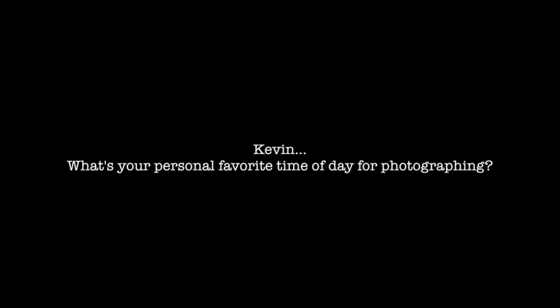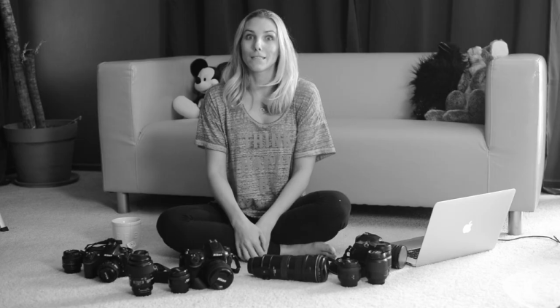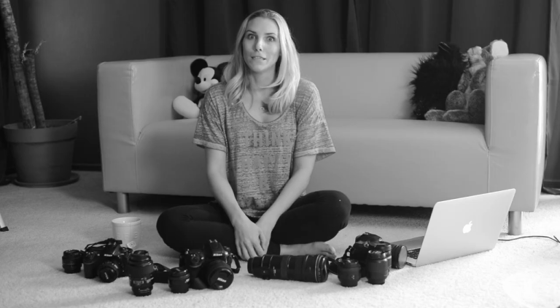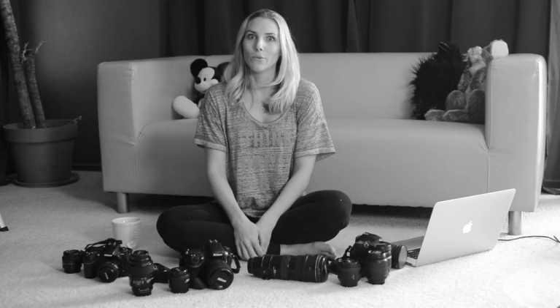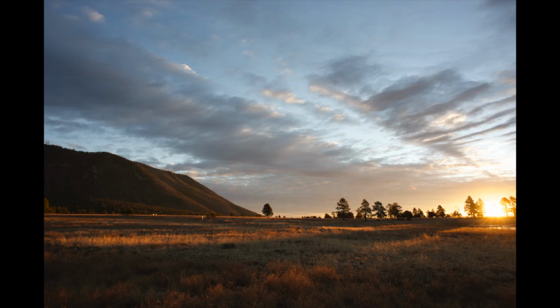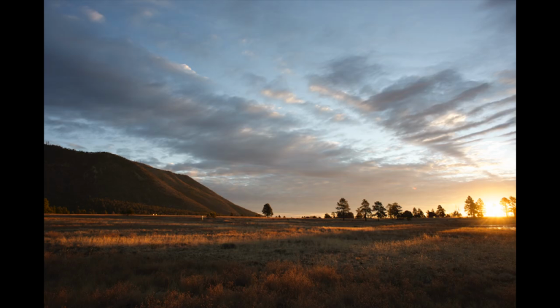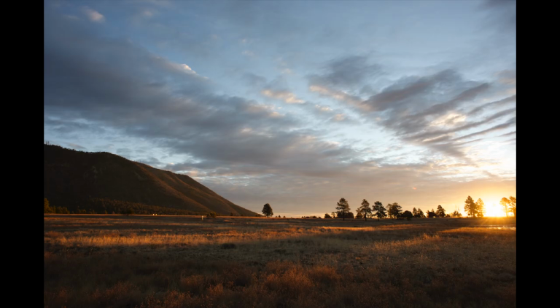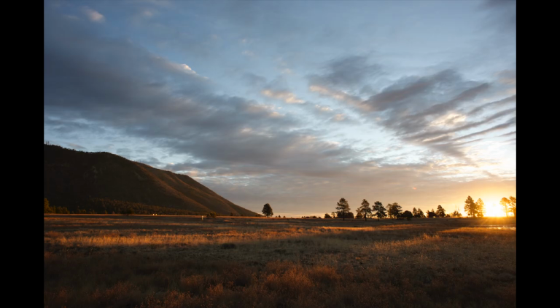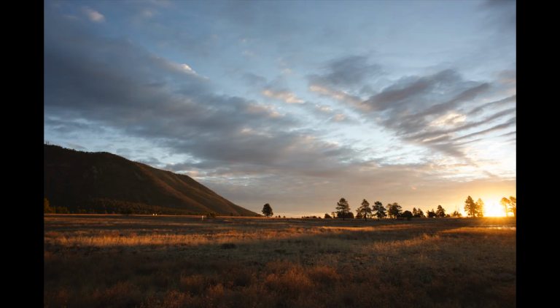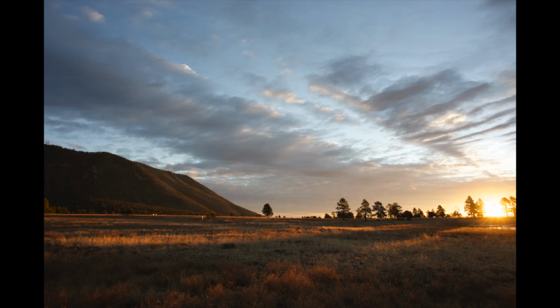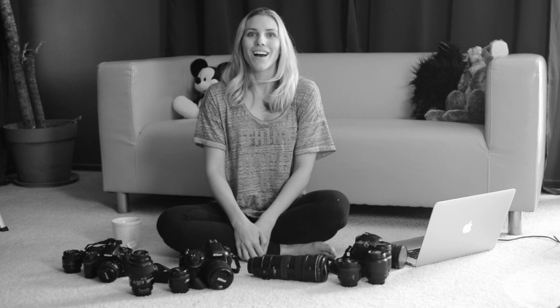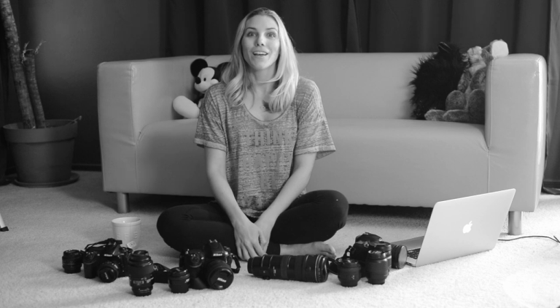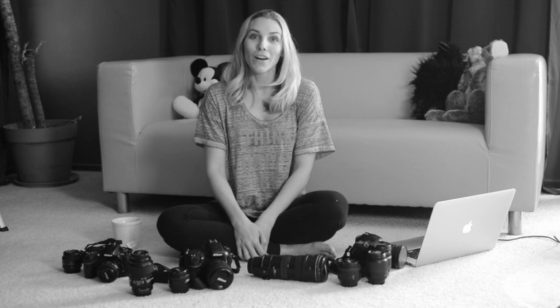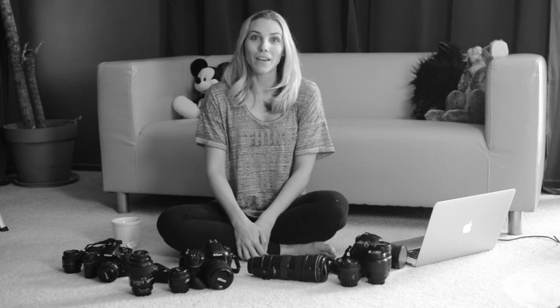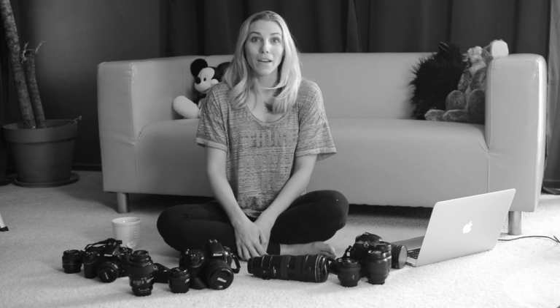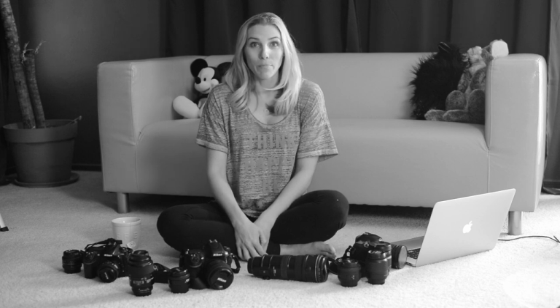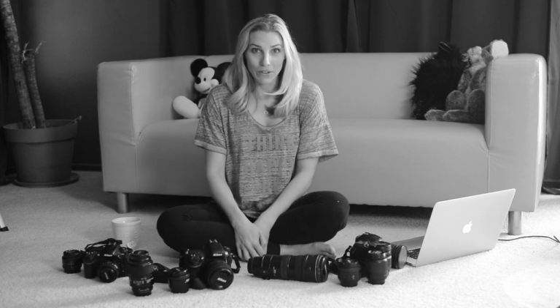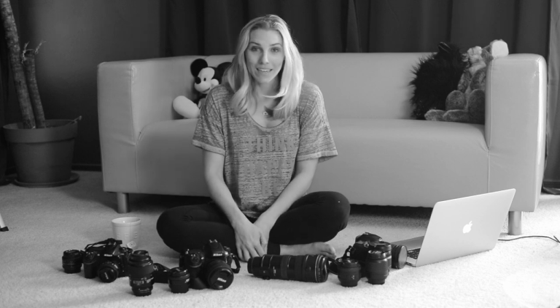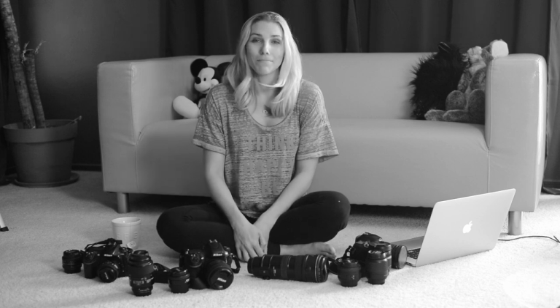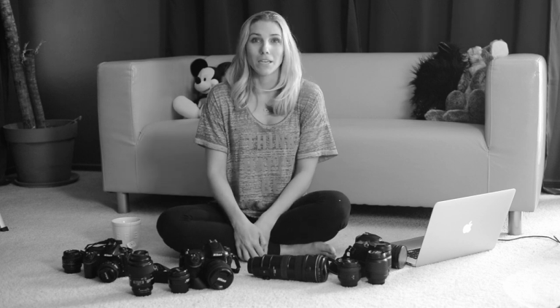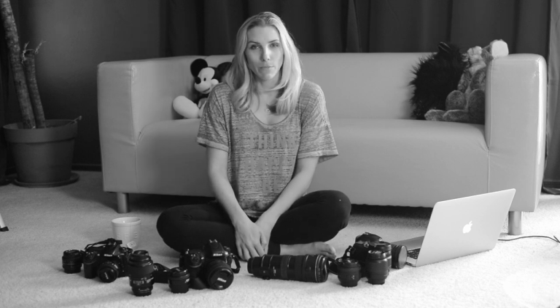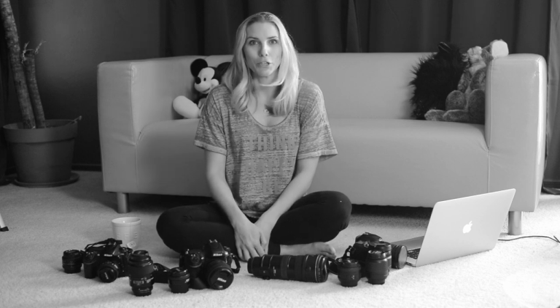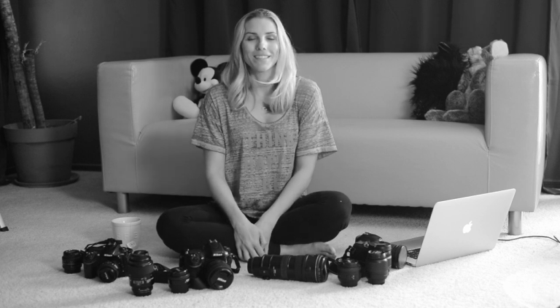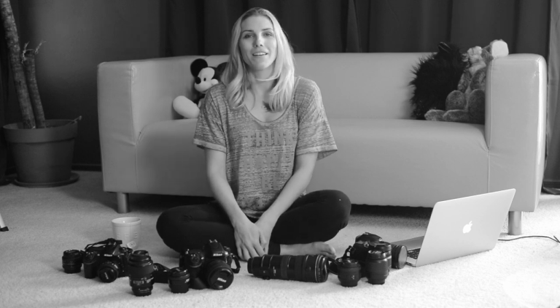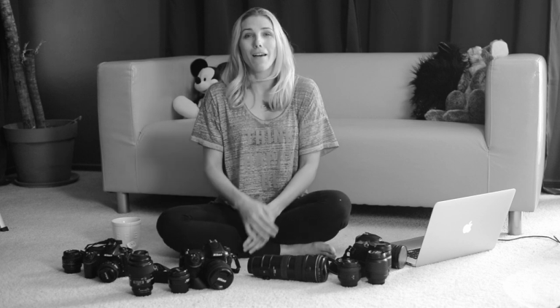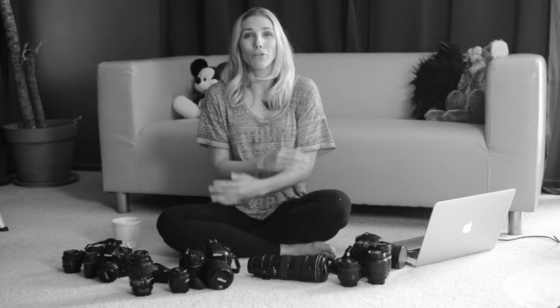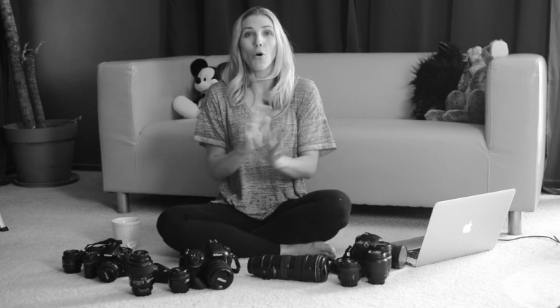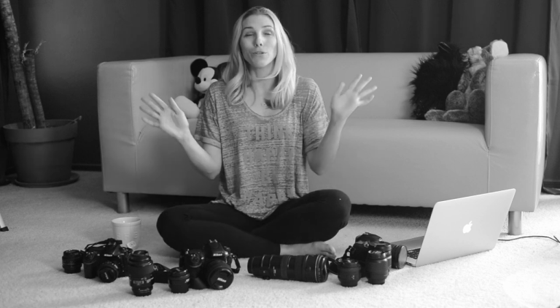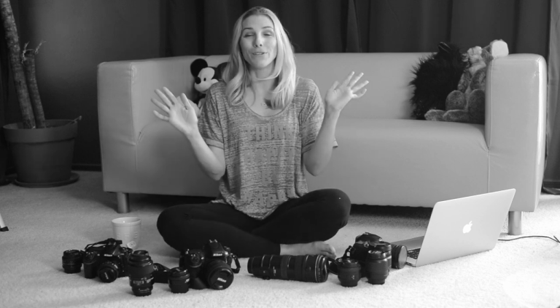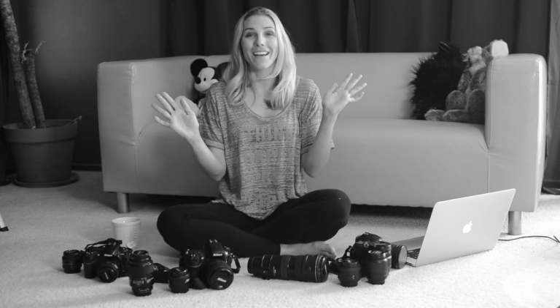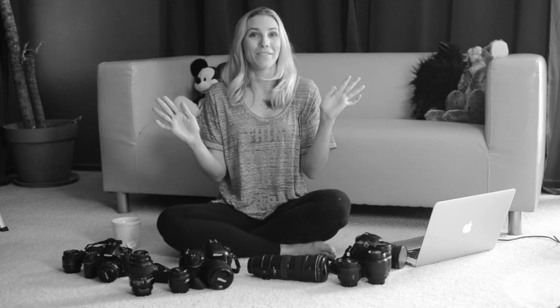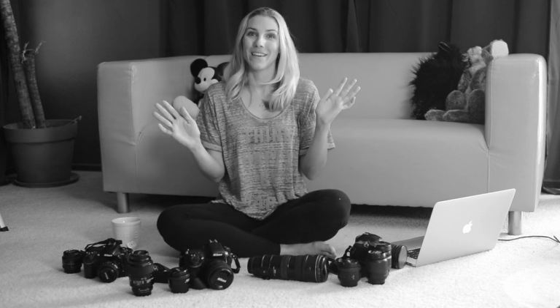That's an easy one. Sunrise. I love getting up early, taking pictures, and having the whole new day ahead of me.